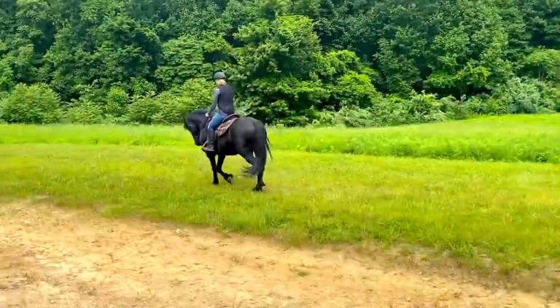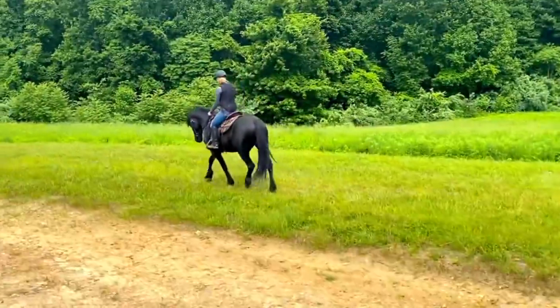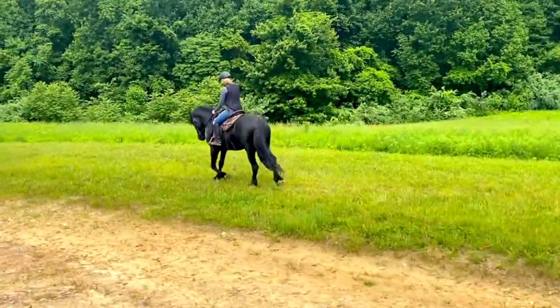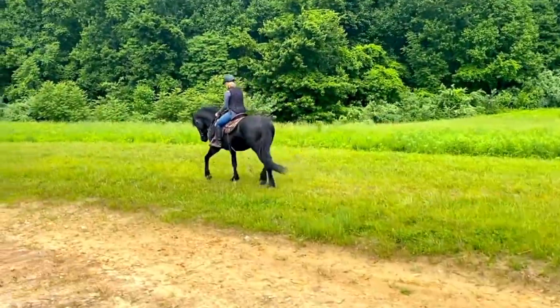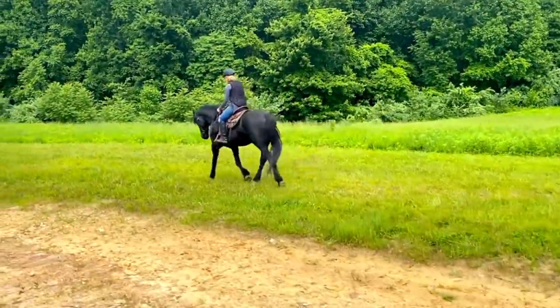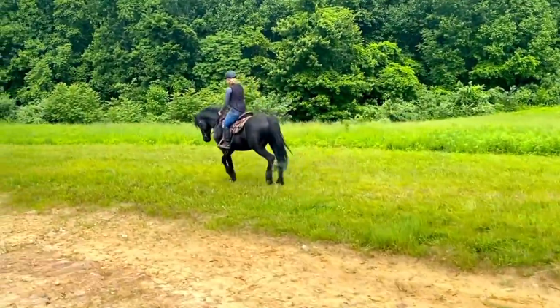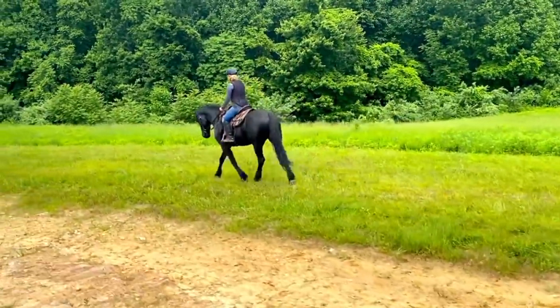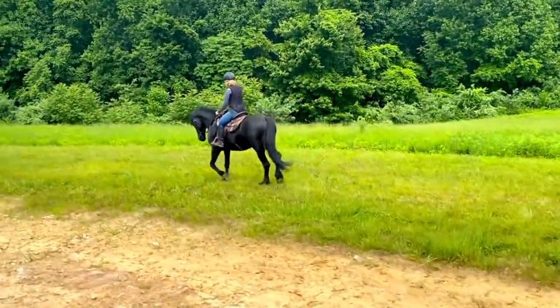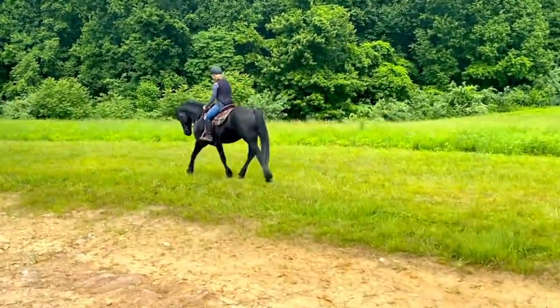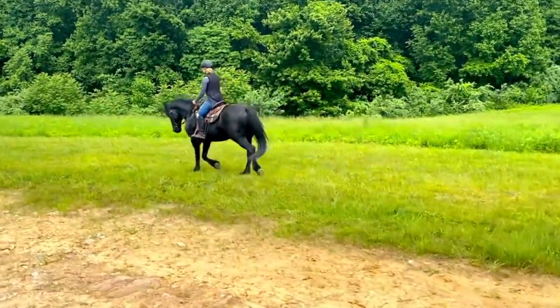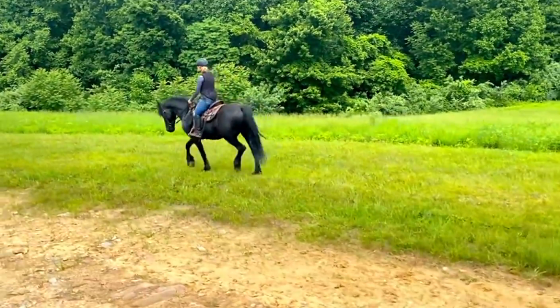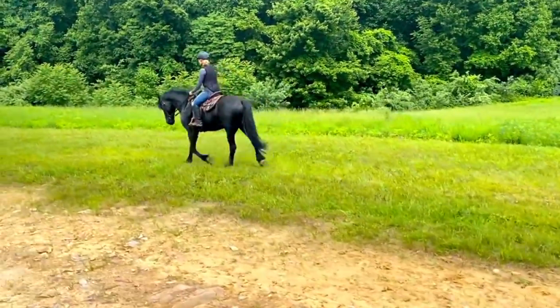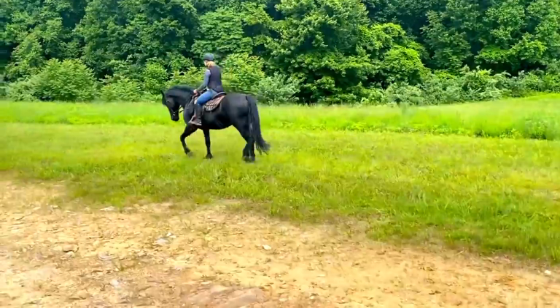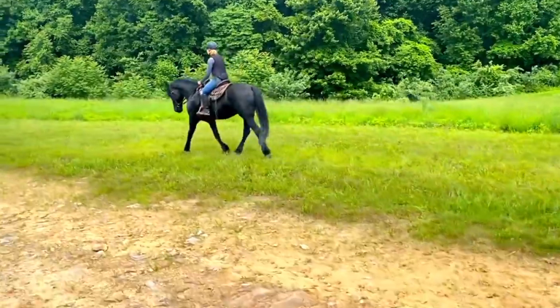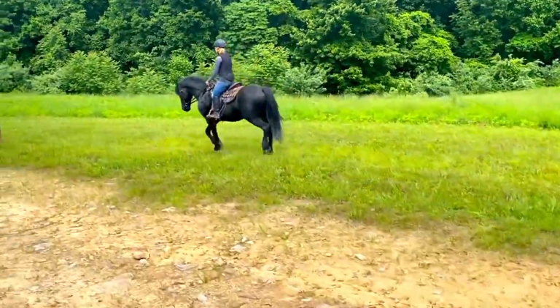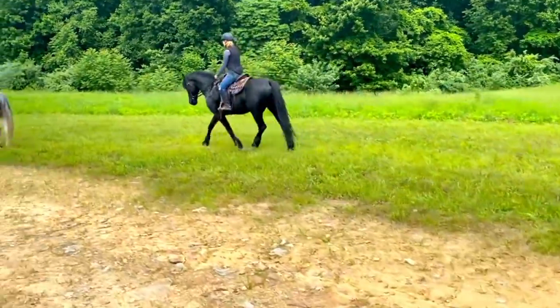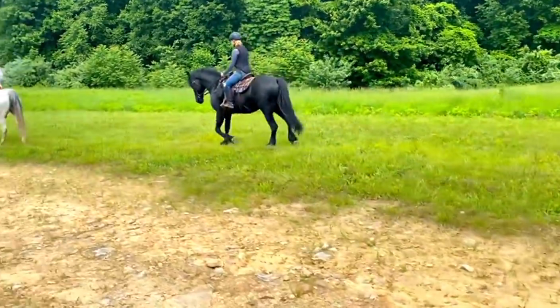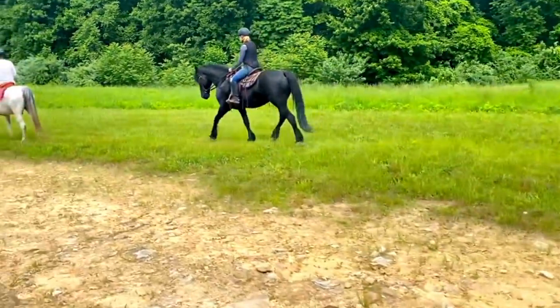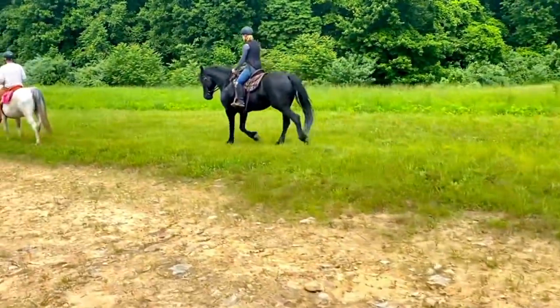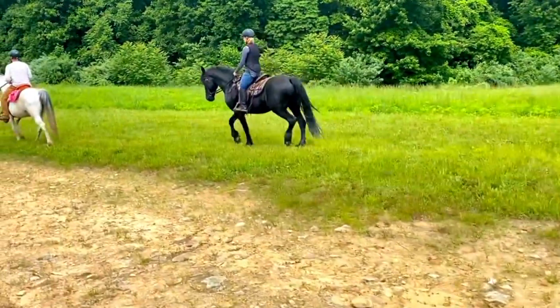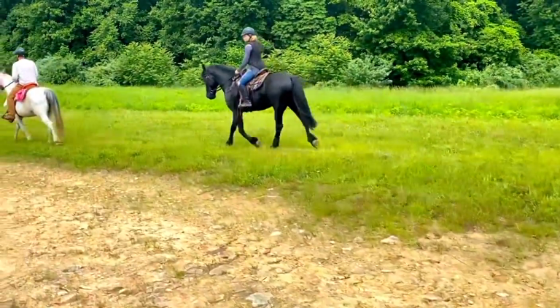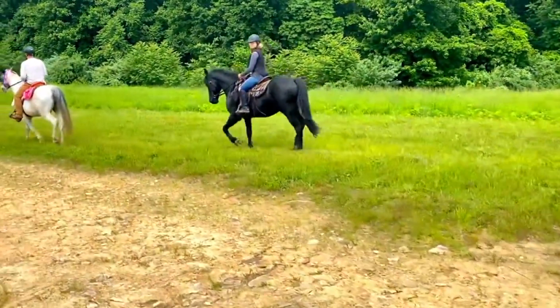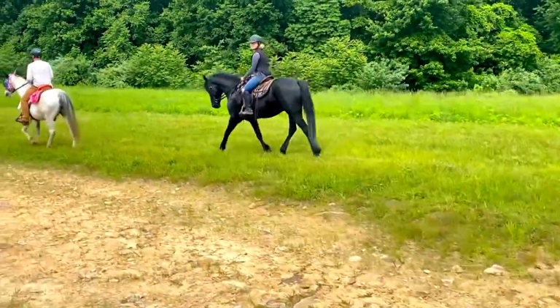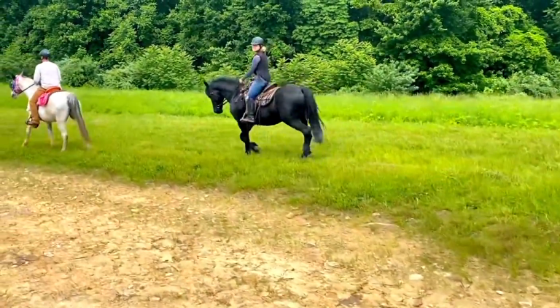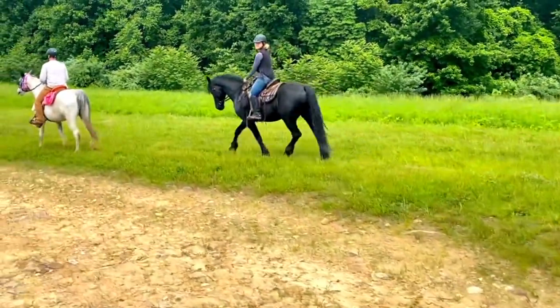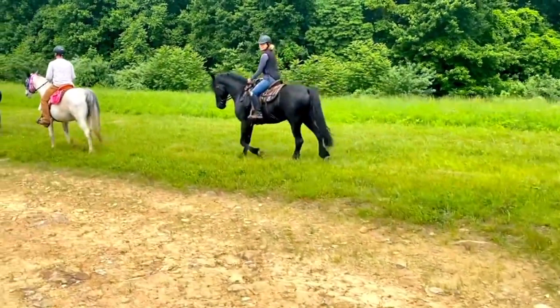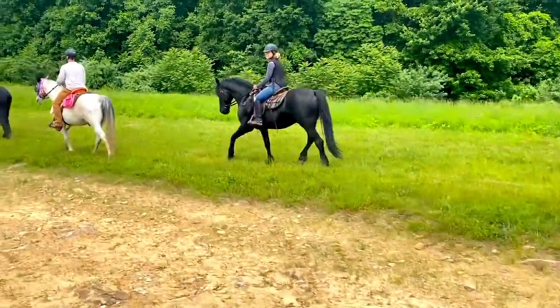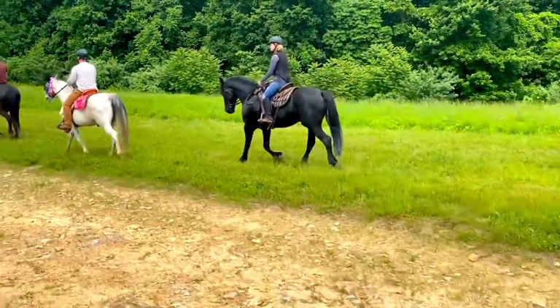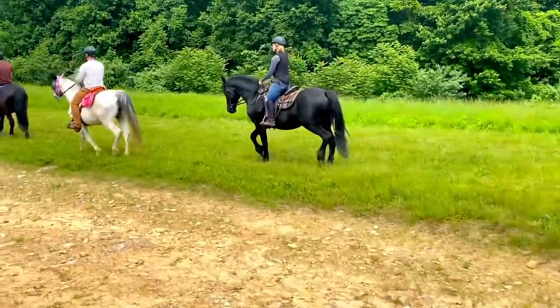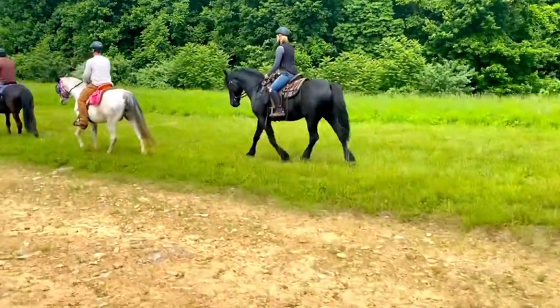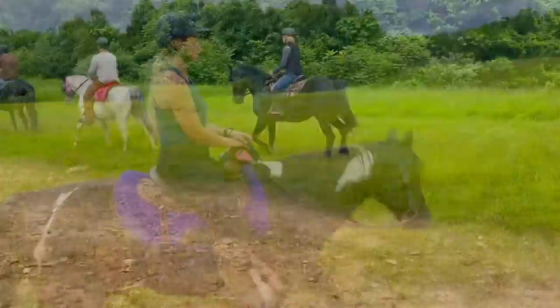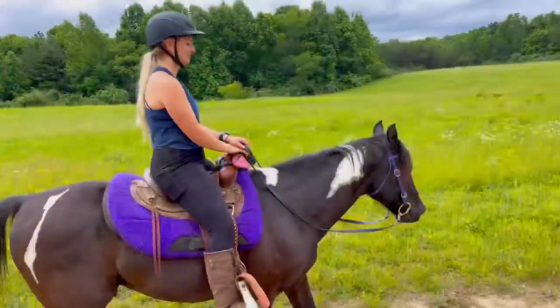We're going to hack through this meadow for a little bit longer and then we'll be back in the woods and almost to the overlook.